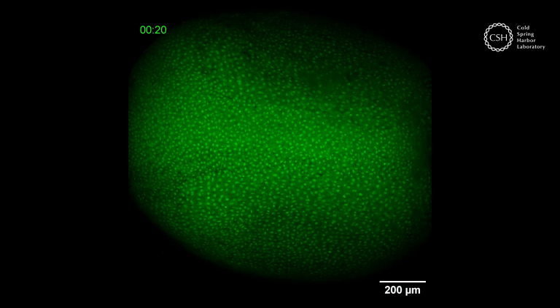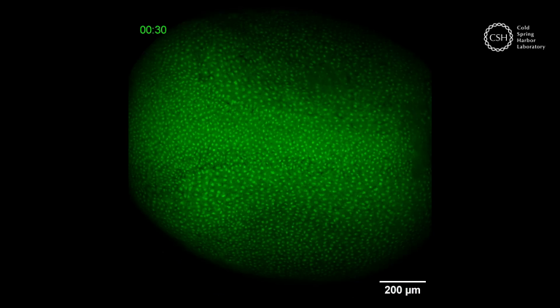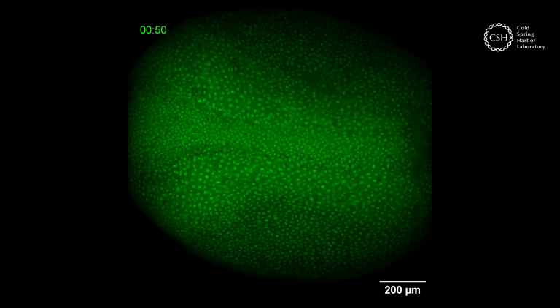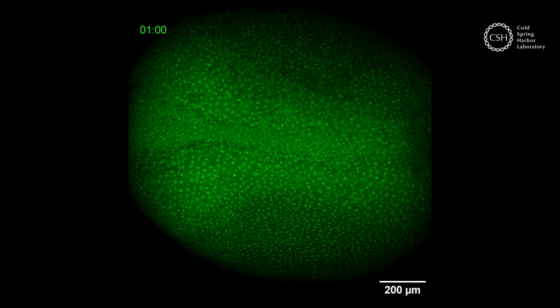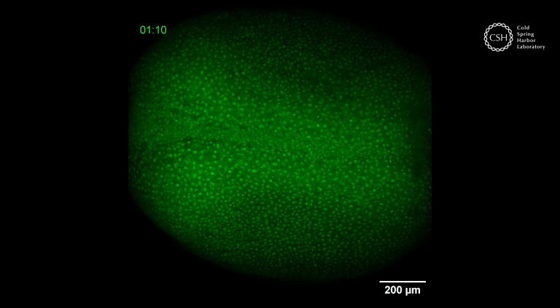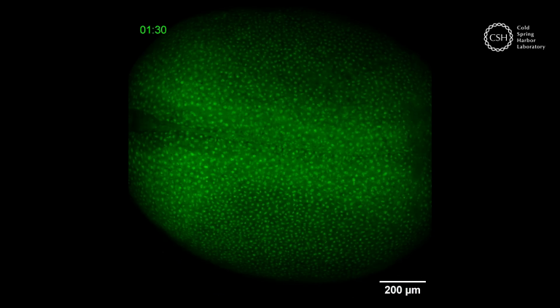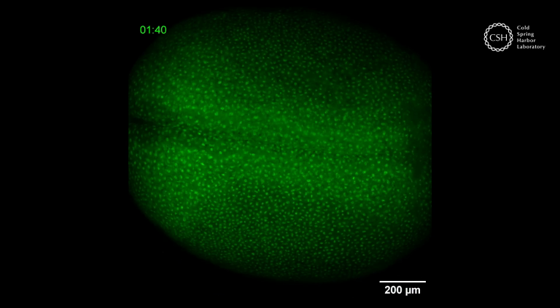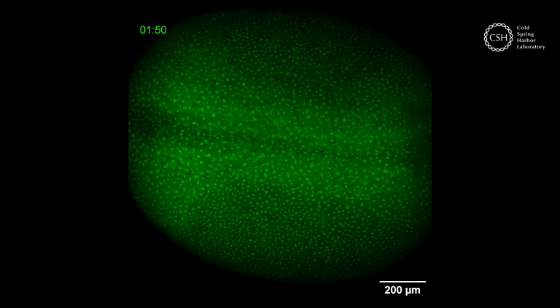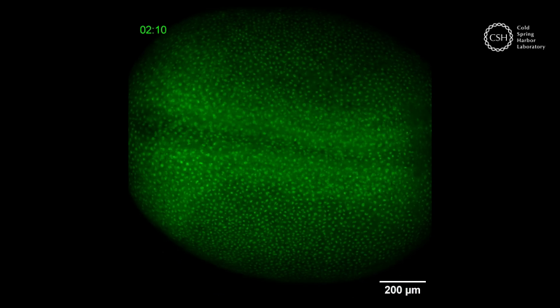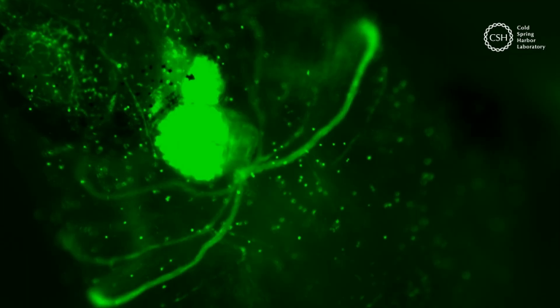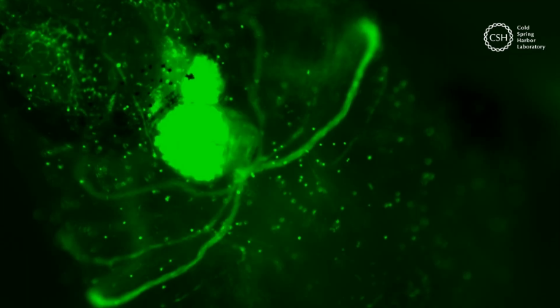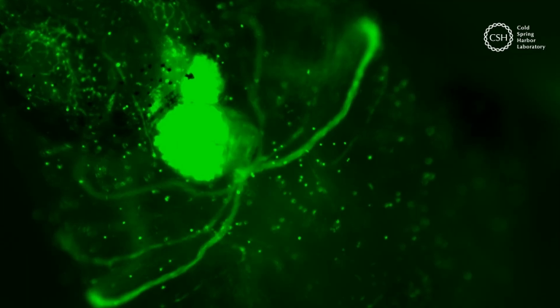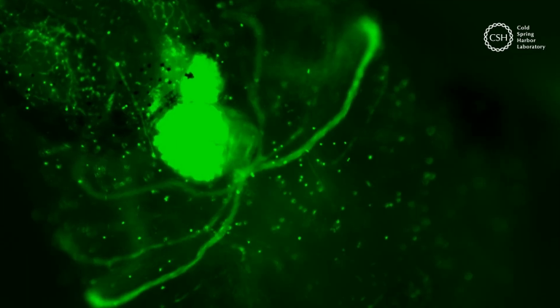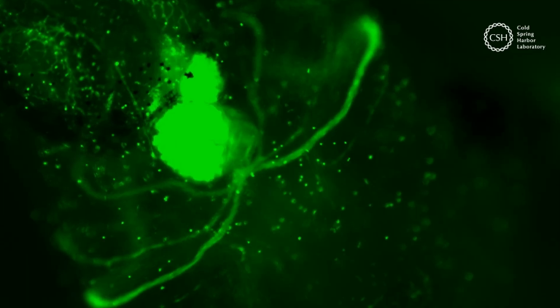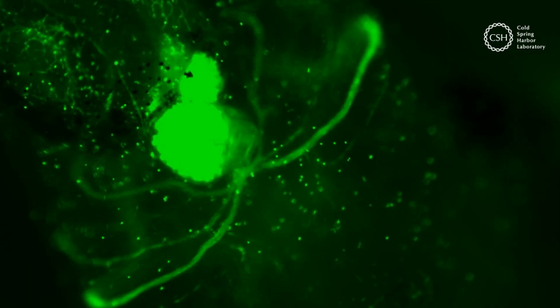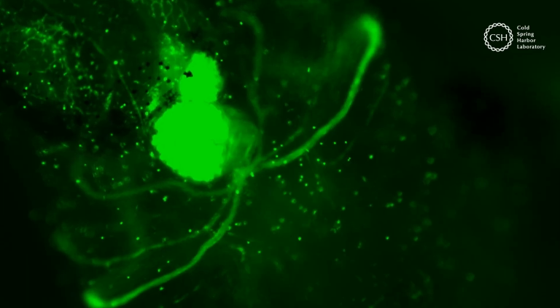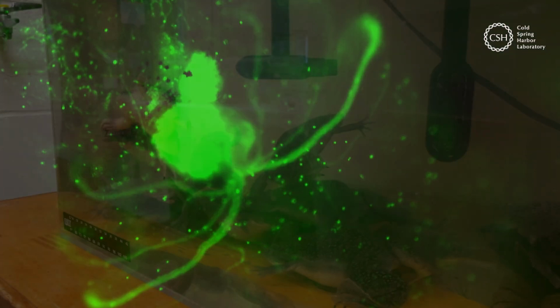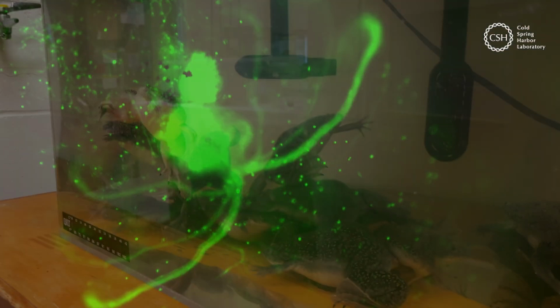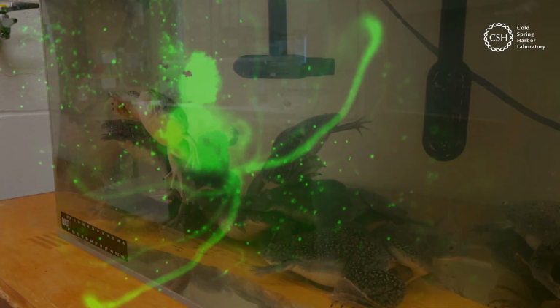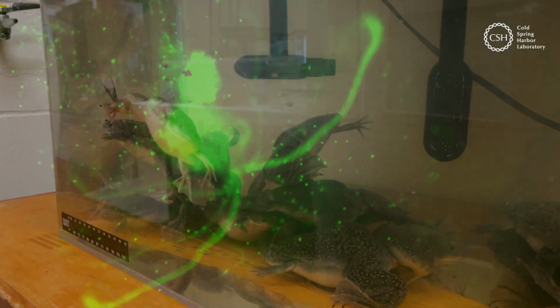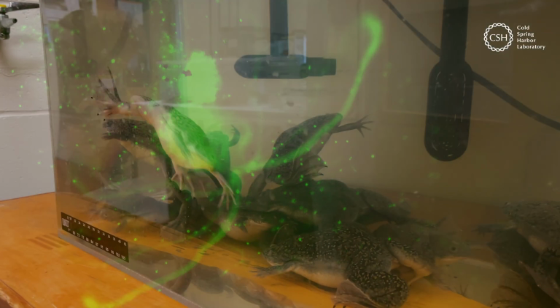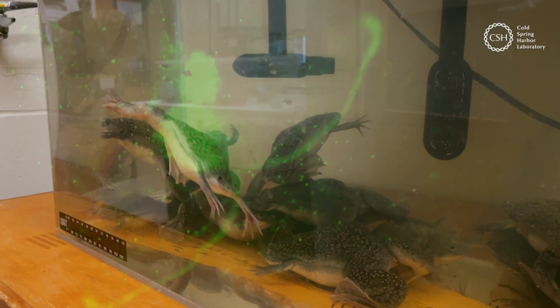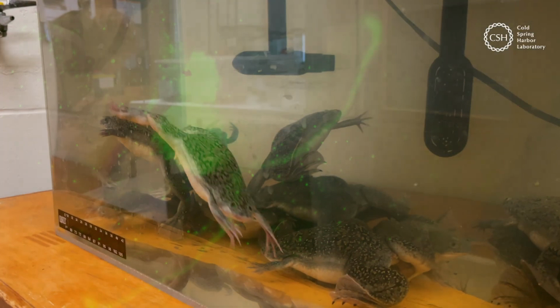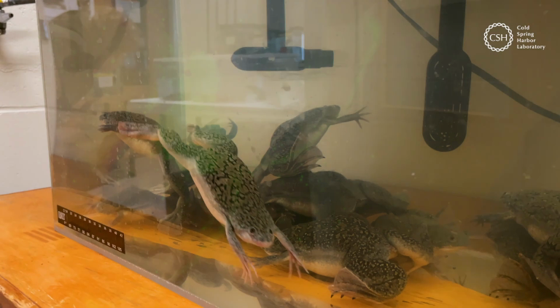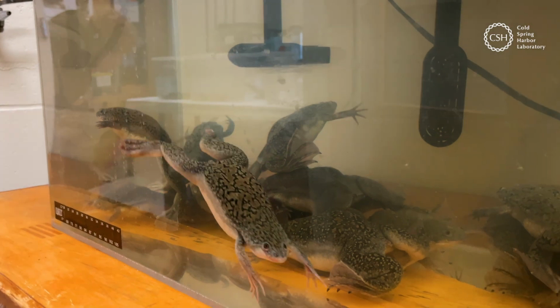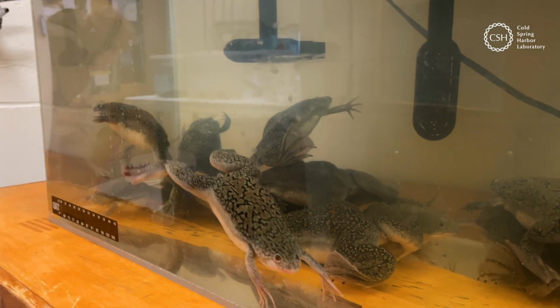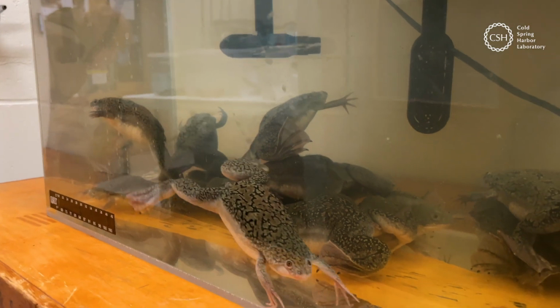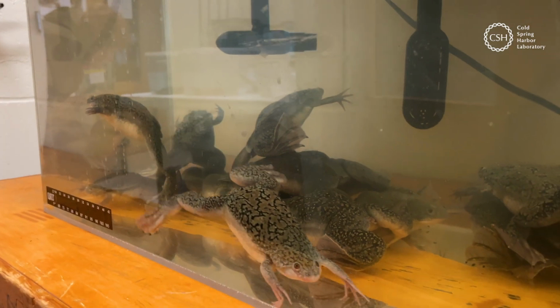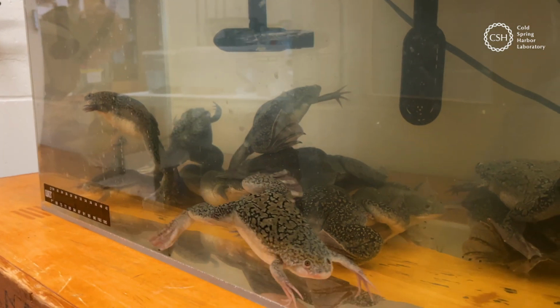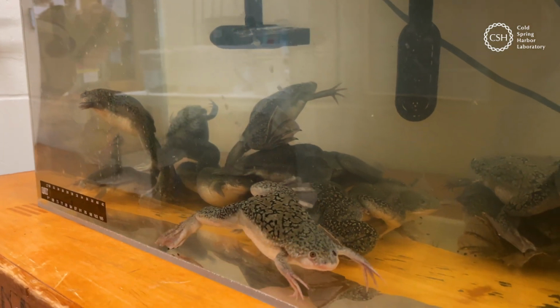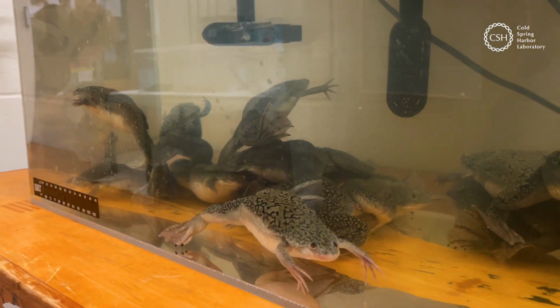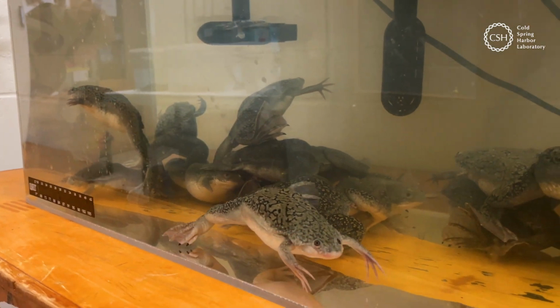Sometimes, scientific breakthroughs come from the strangest sources. For example, frogs.